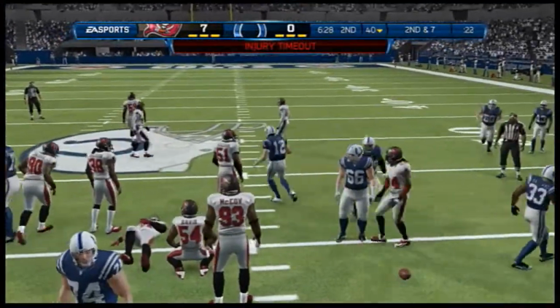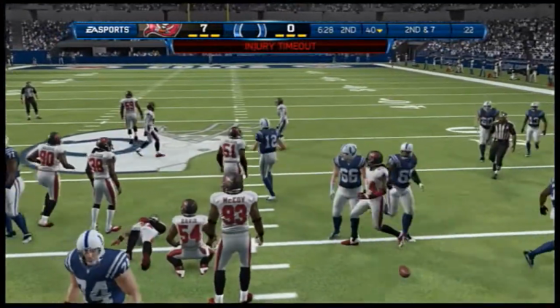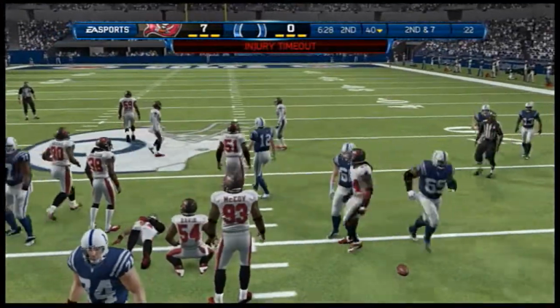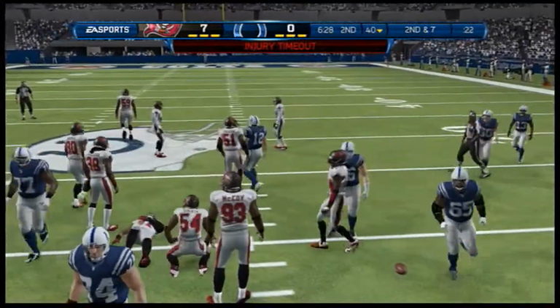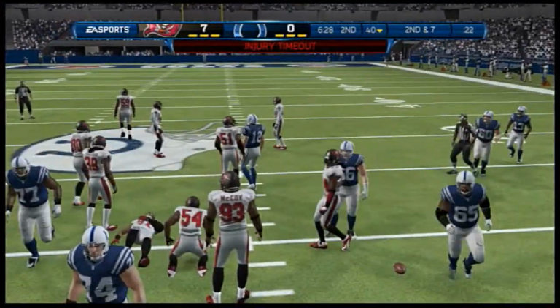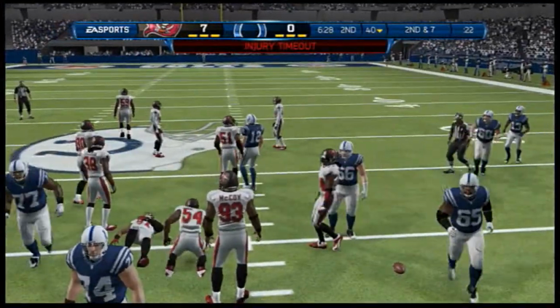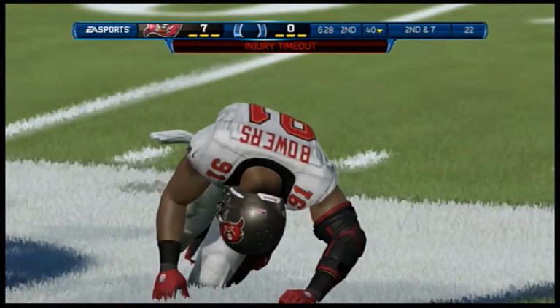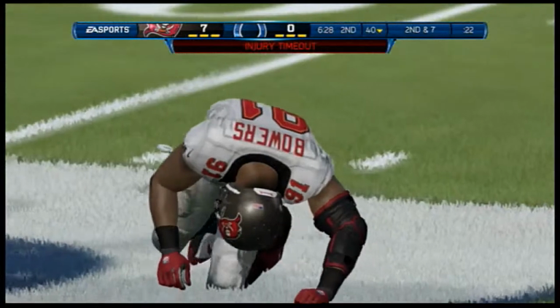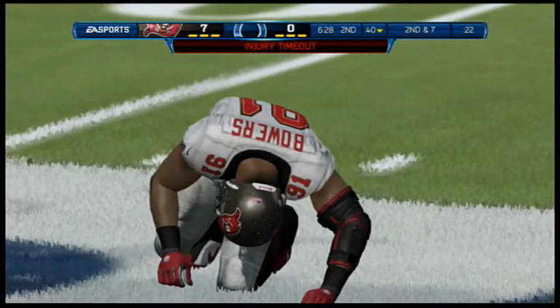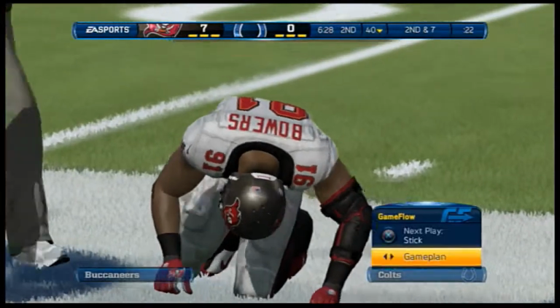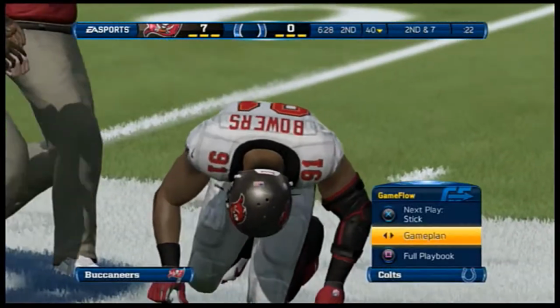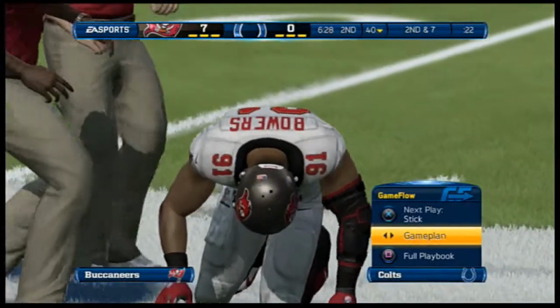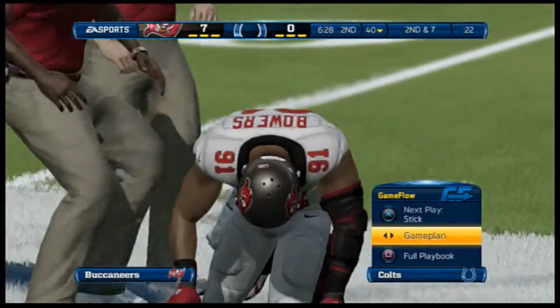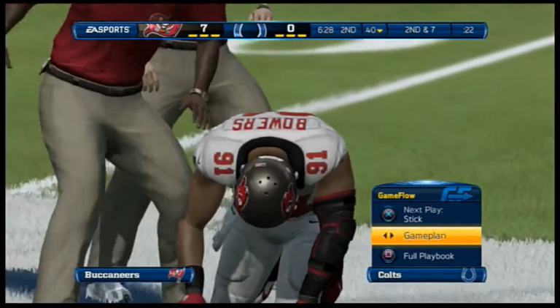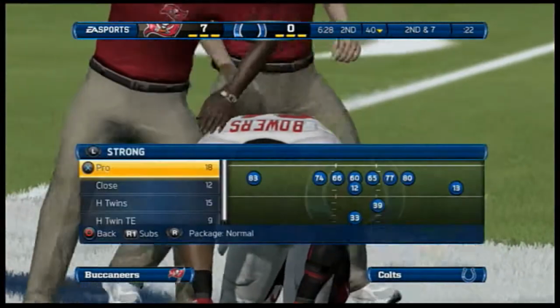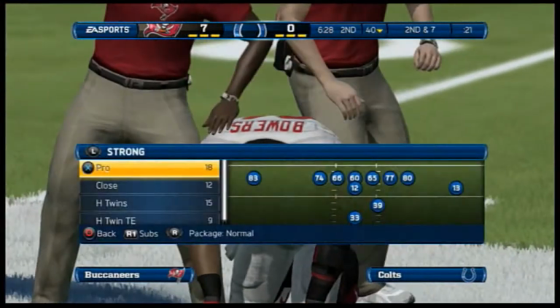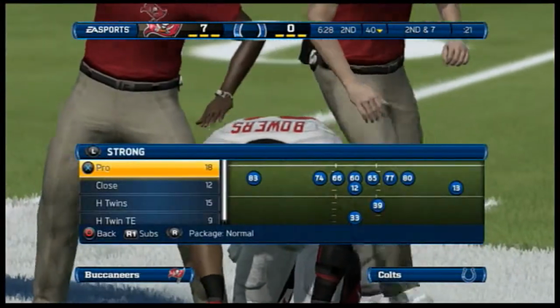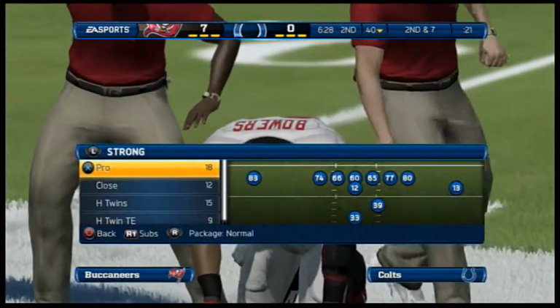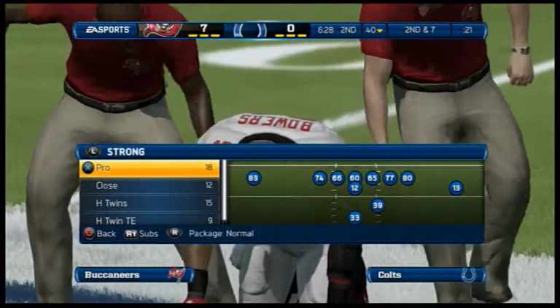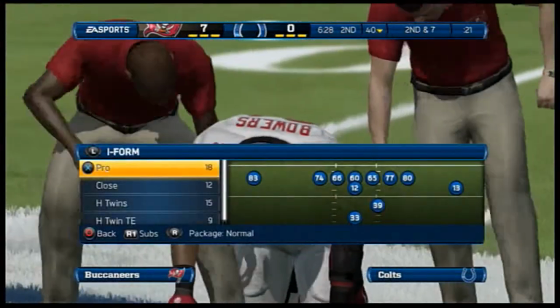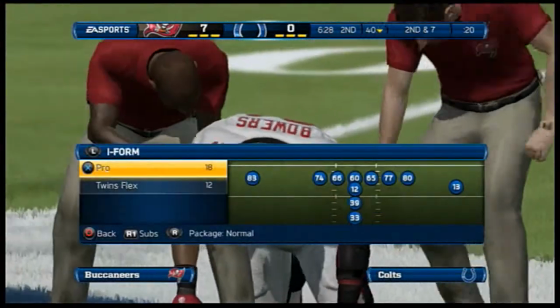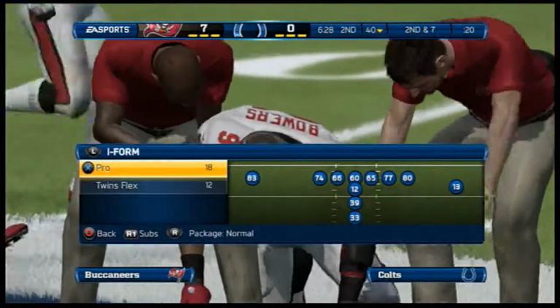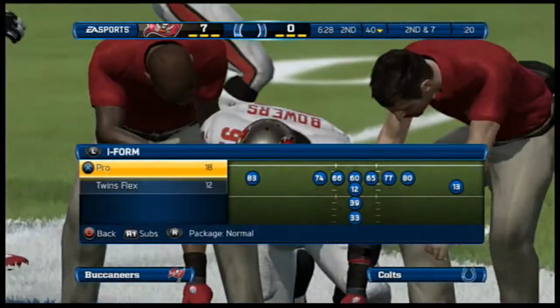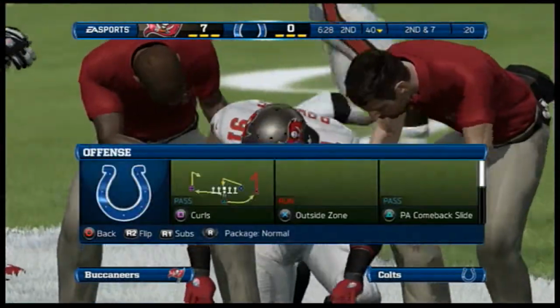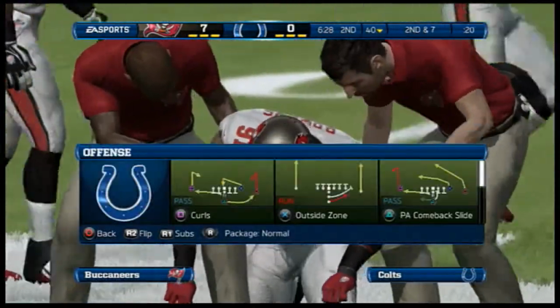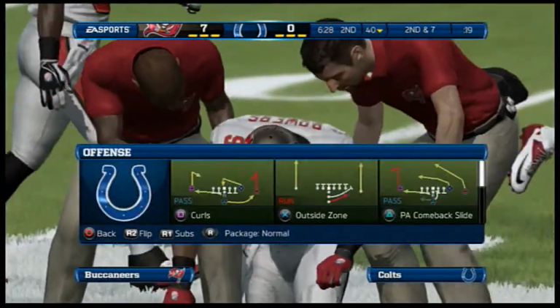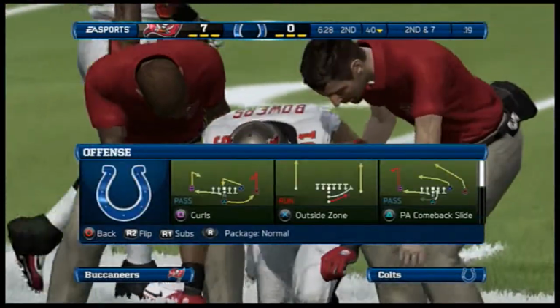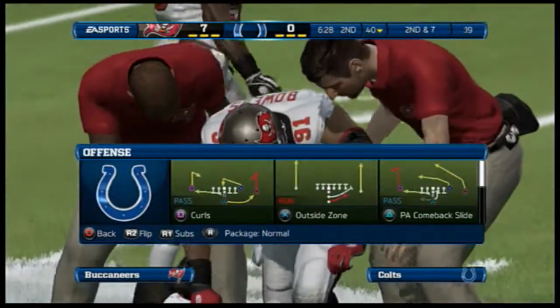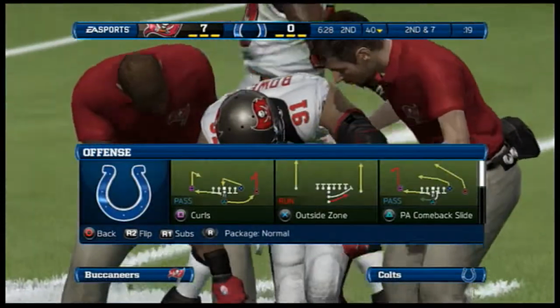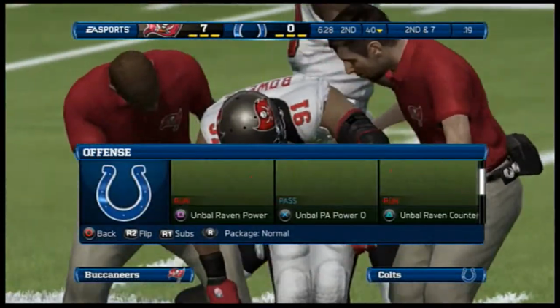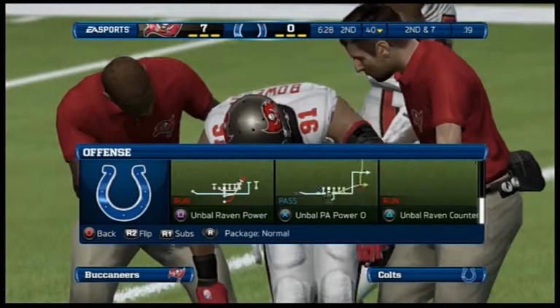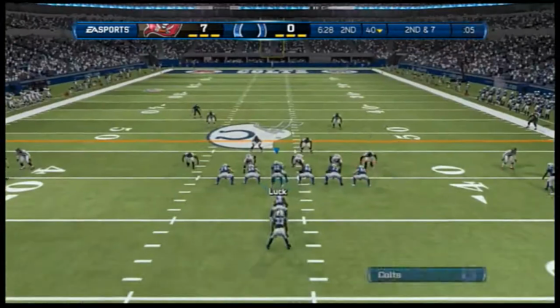Hold on a minute — someone's been injured out there. That looks like an upper body injury, Jim. I think we both can tell that.